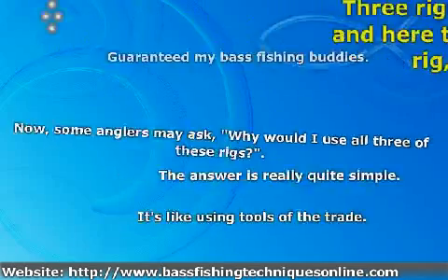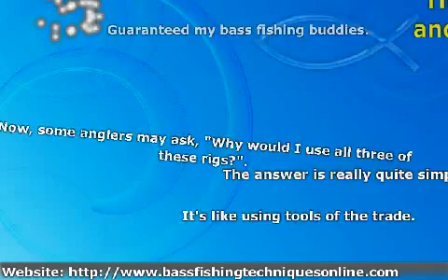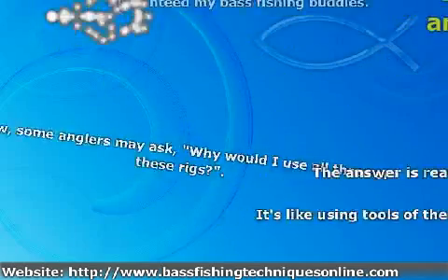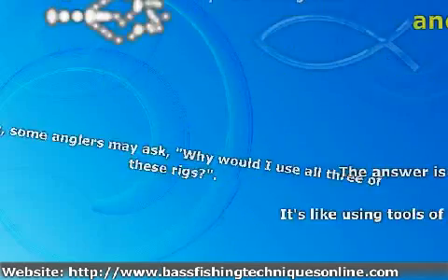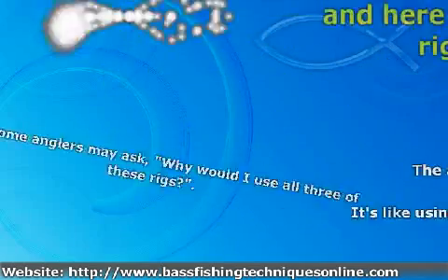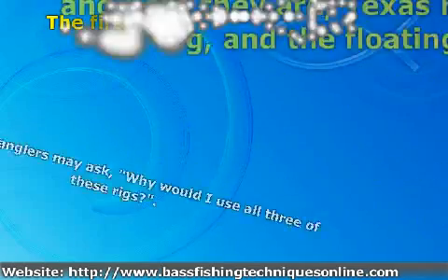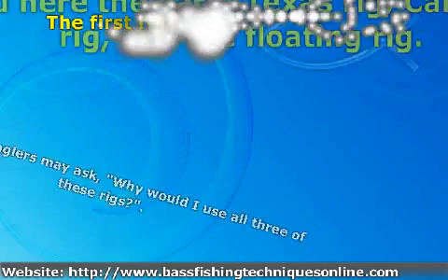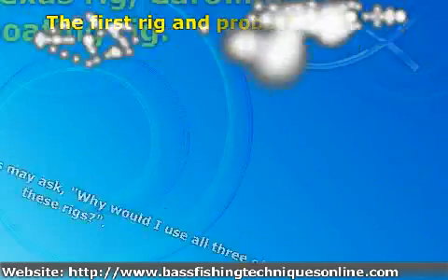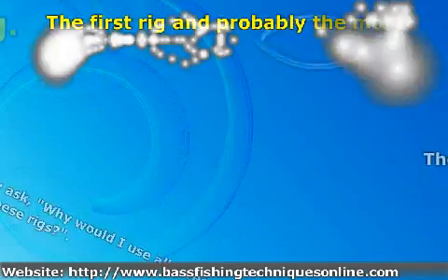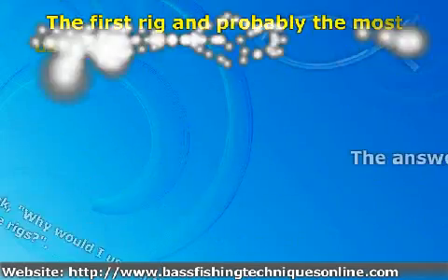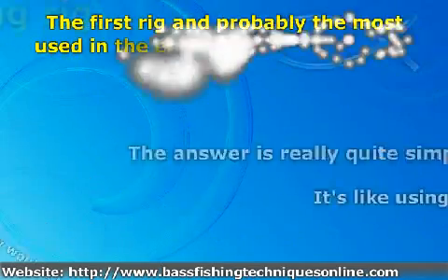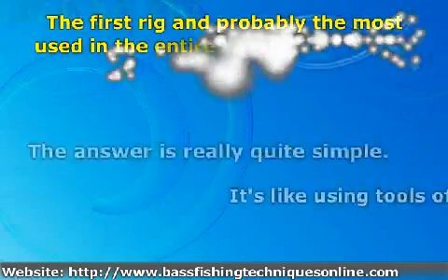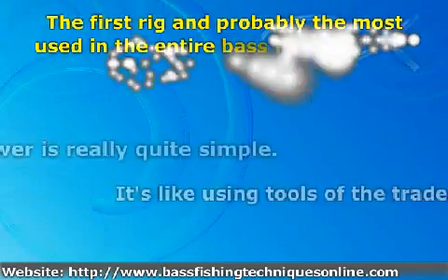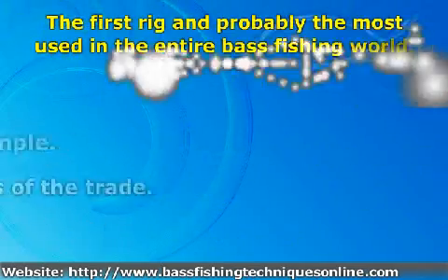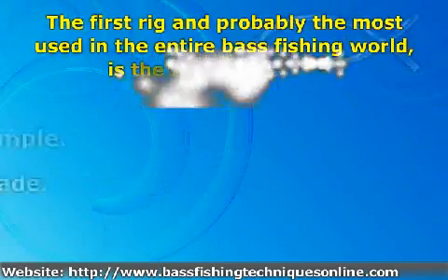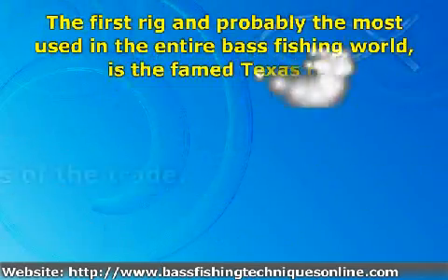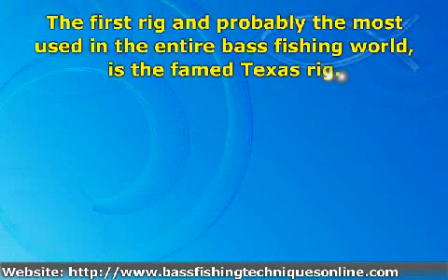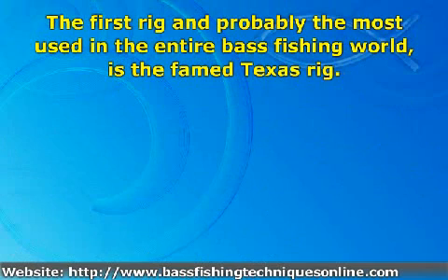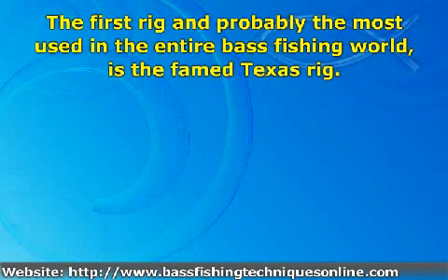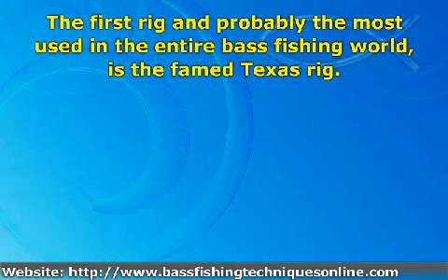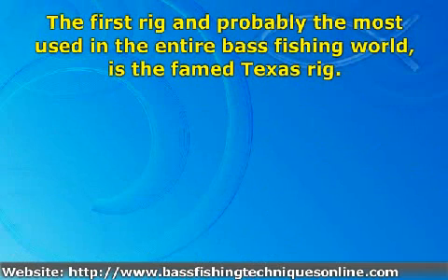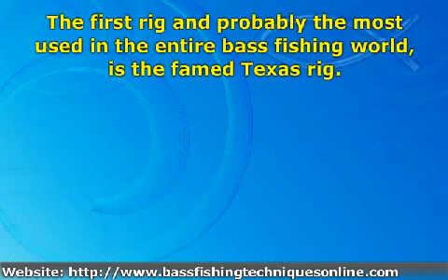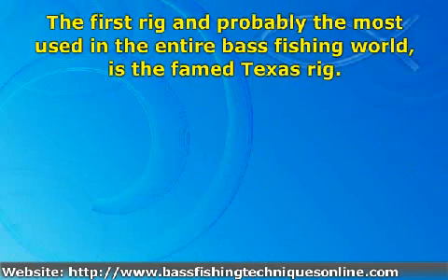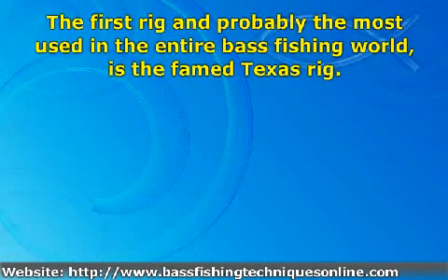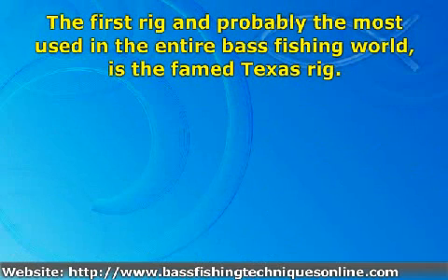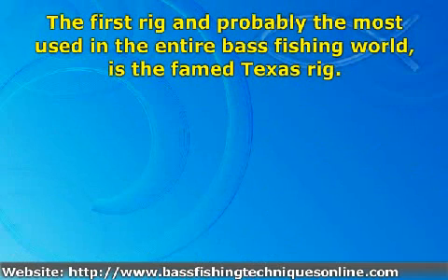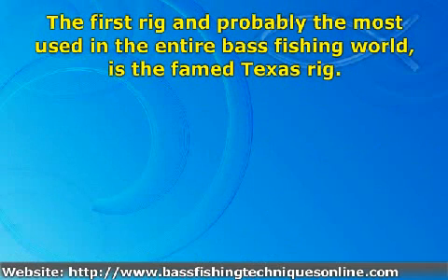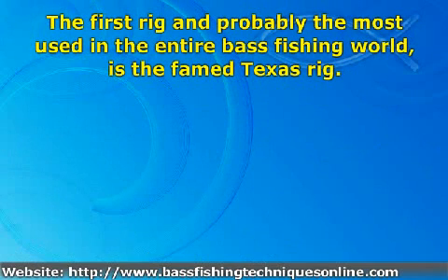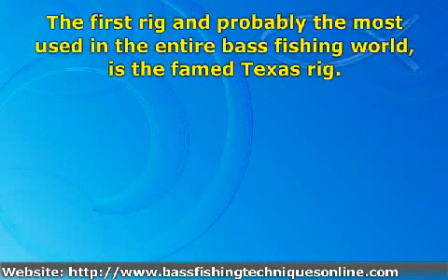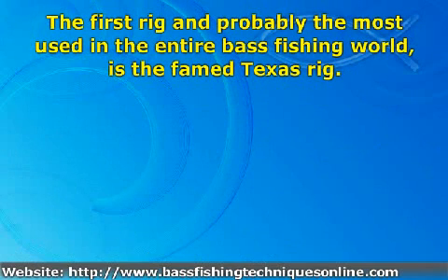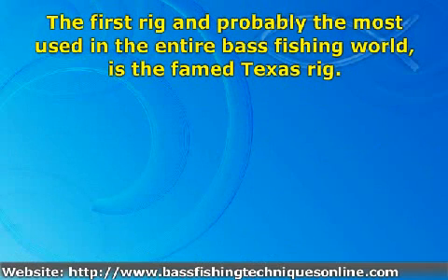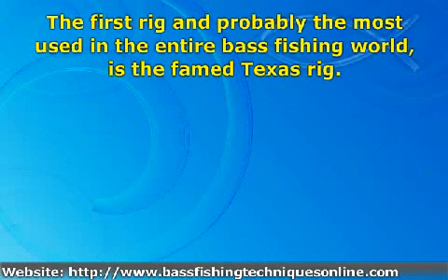The first rig, and probably the most used in the entire bass fishing world, is the famed Texas Rig.